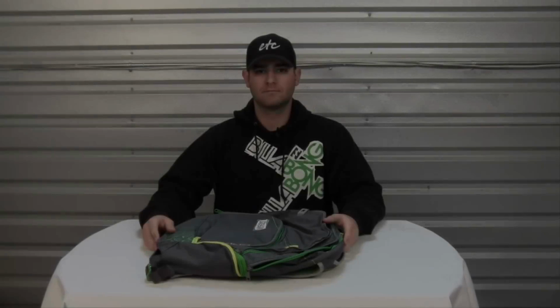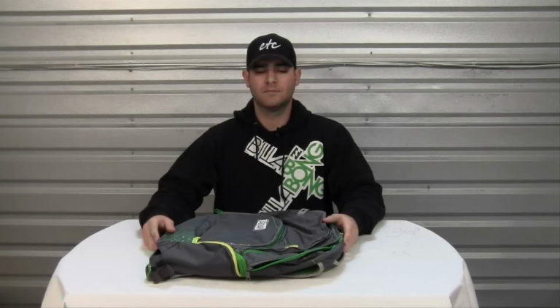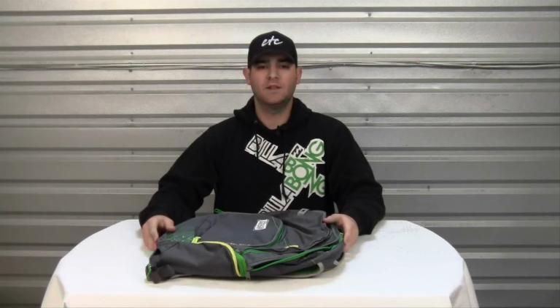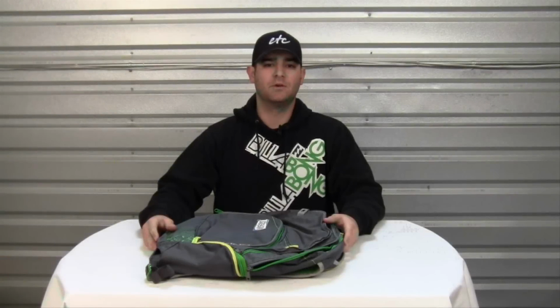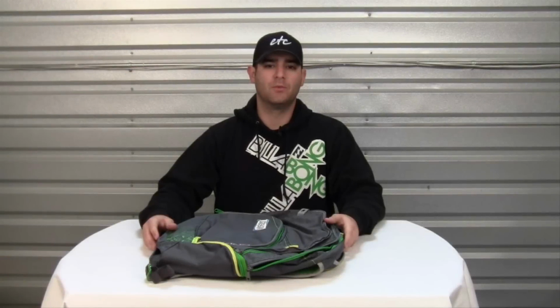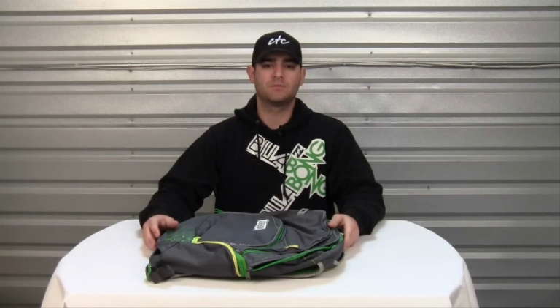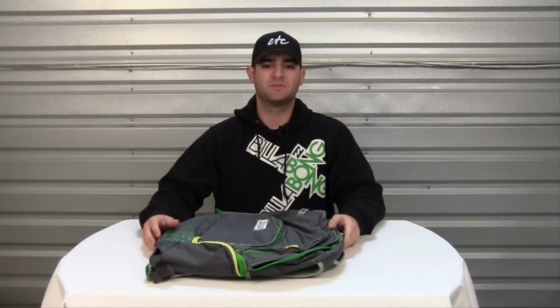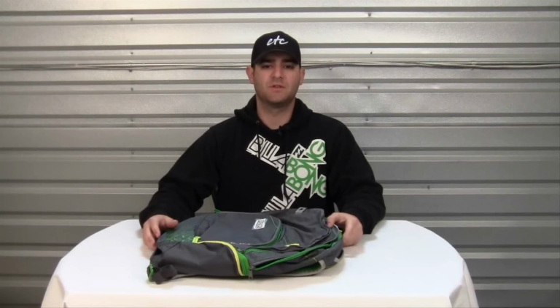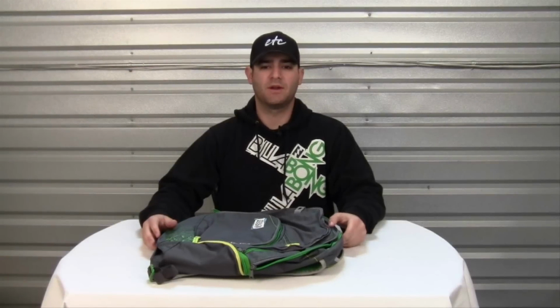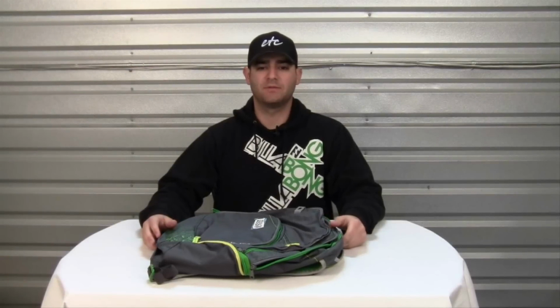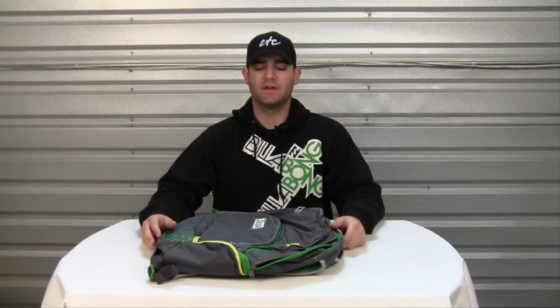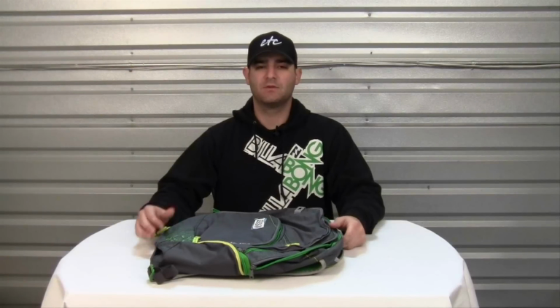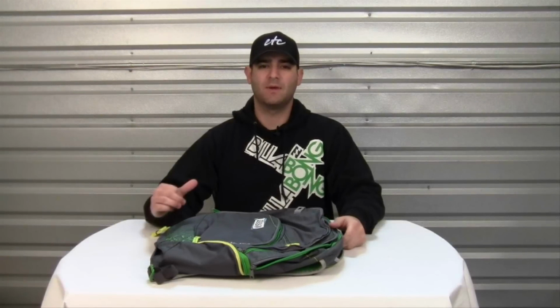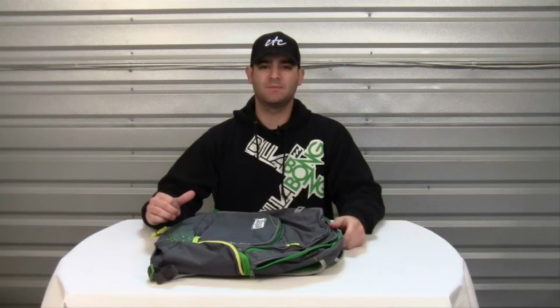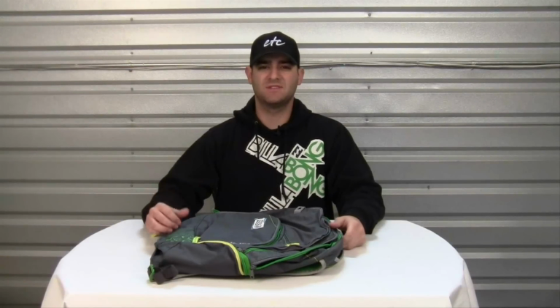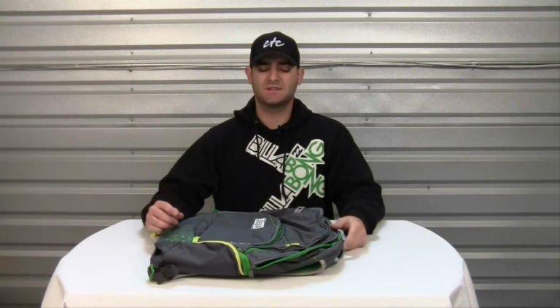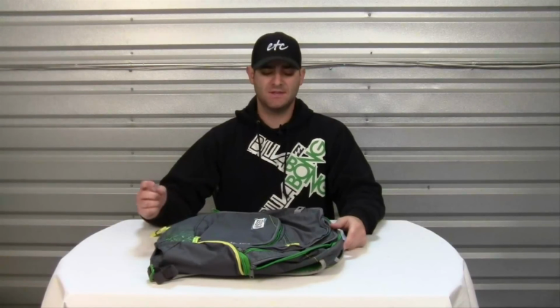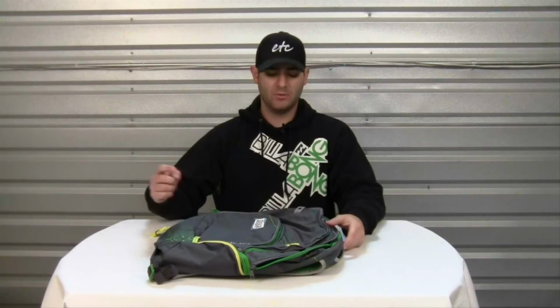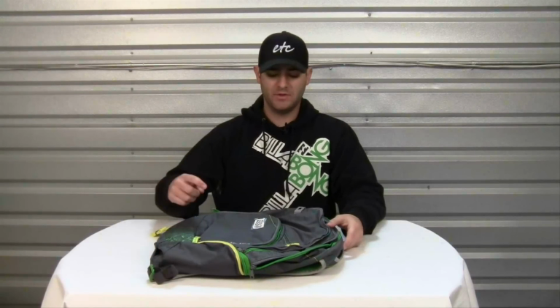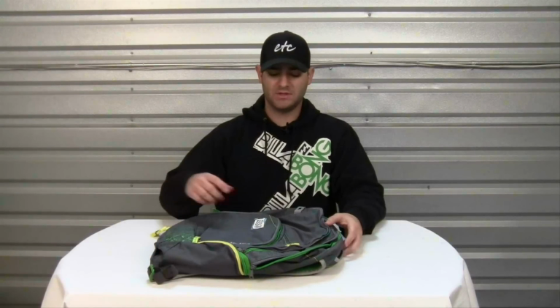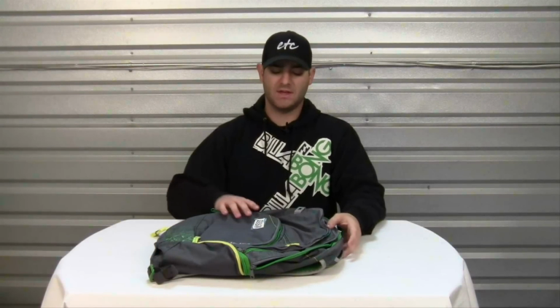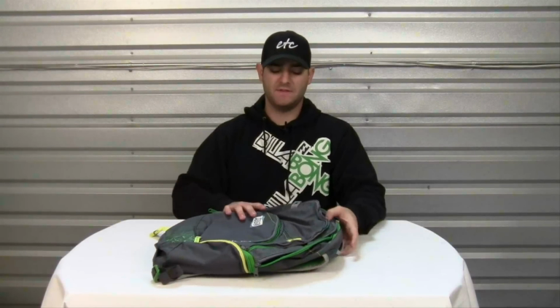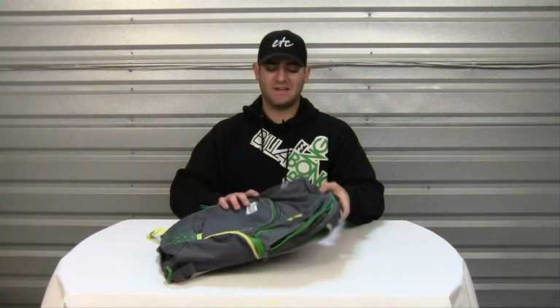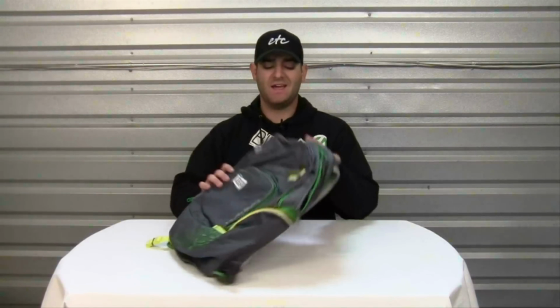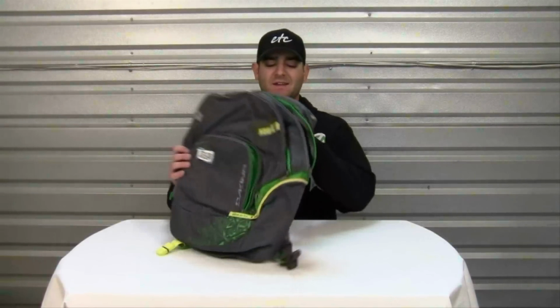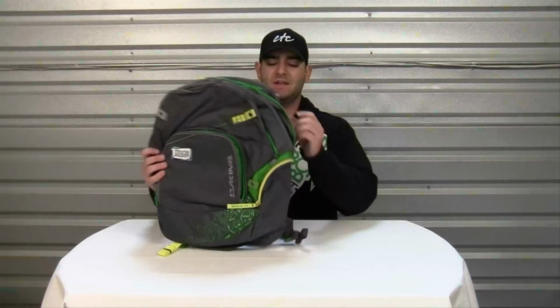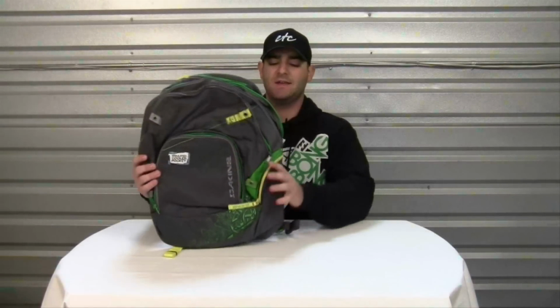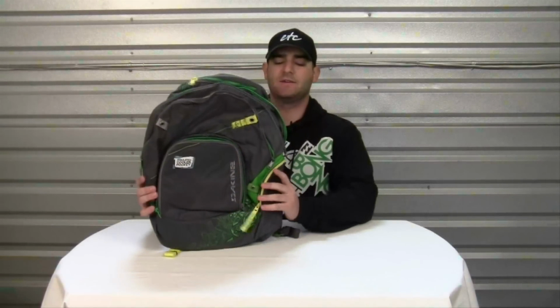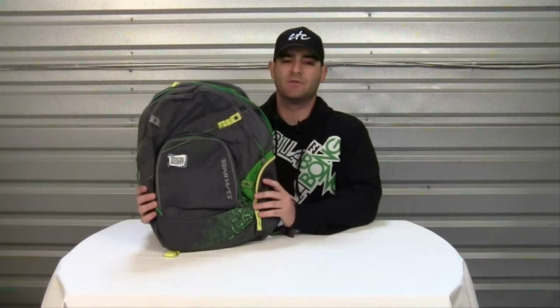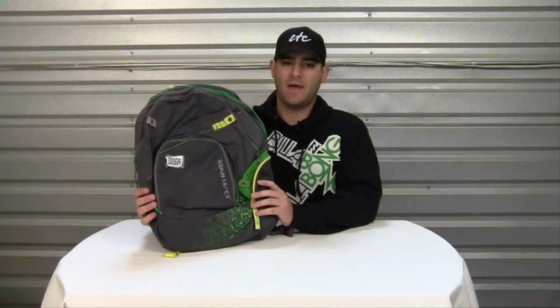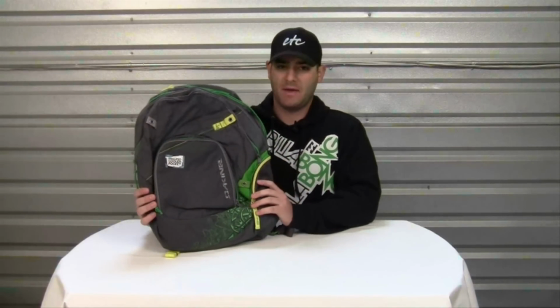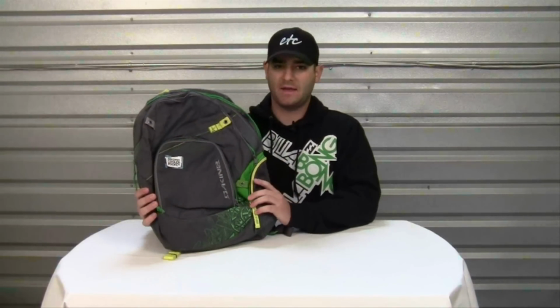Hello and welcome to another product video. My name is Nick. Today we'll be looking at the Dakine Interval Backpack.